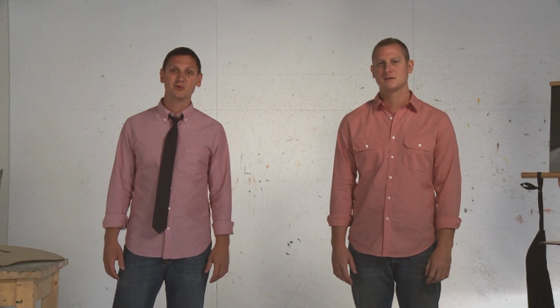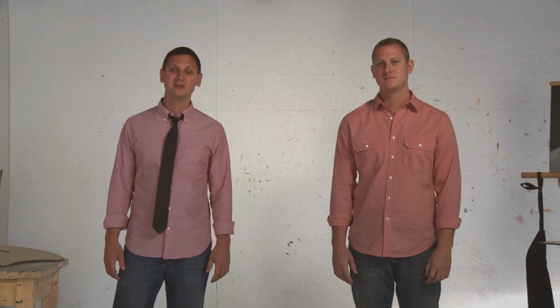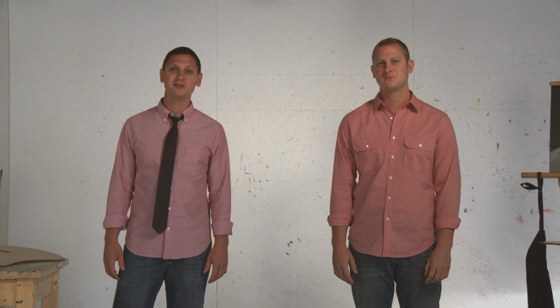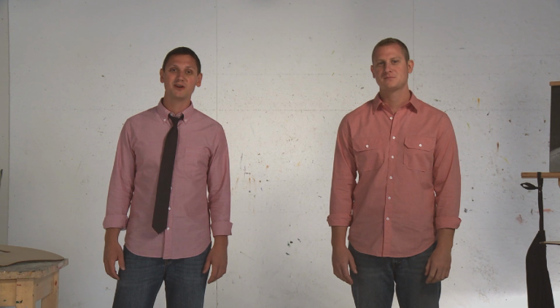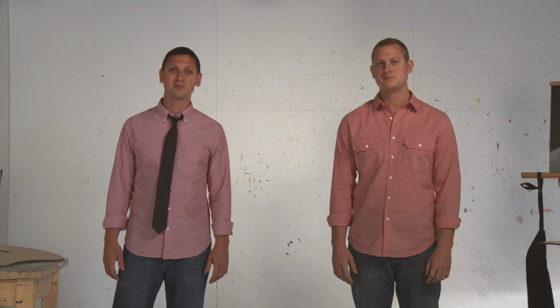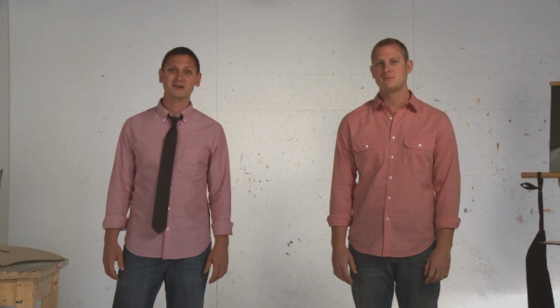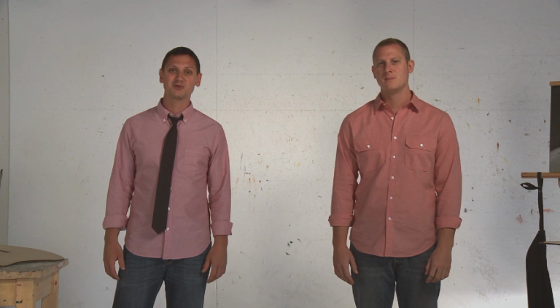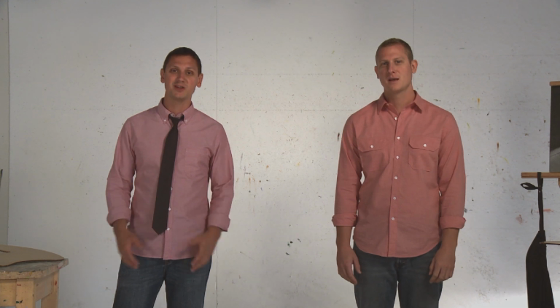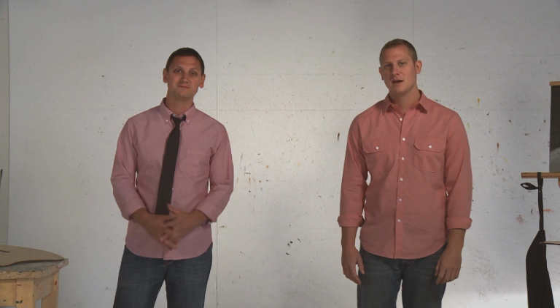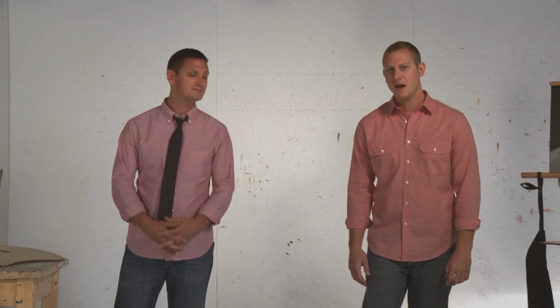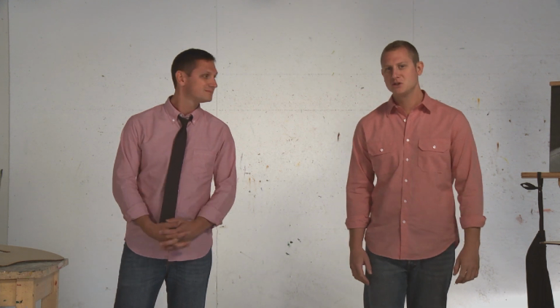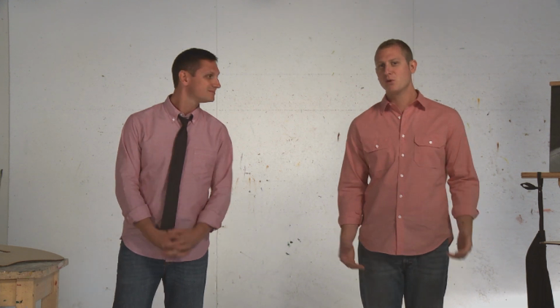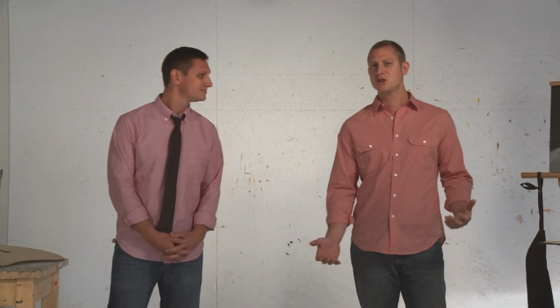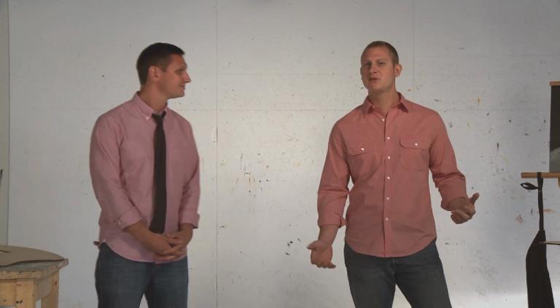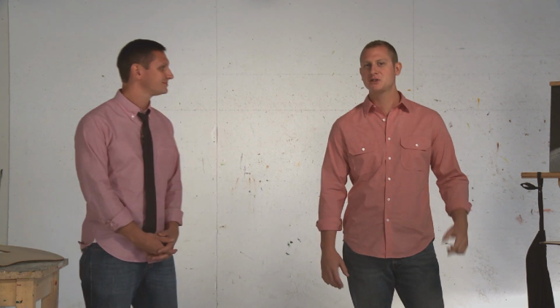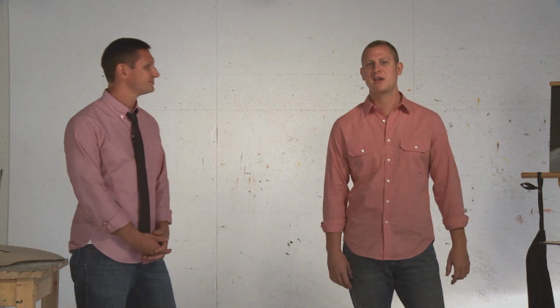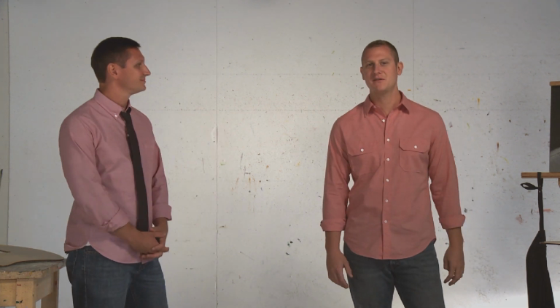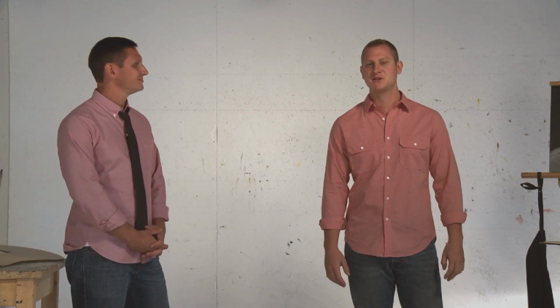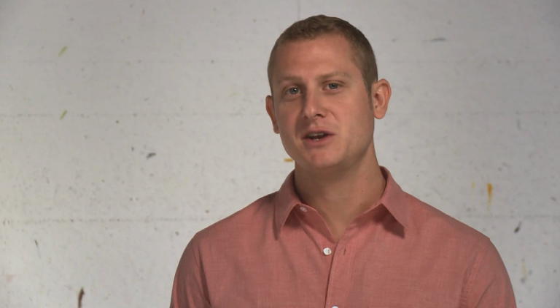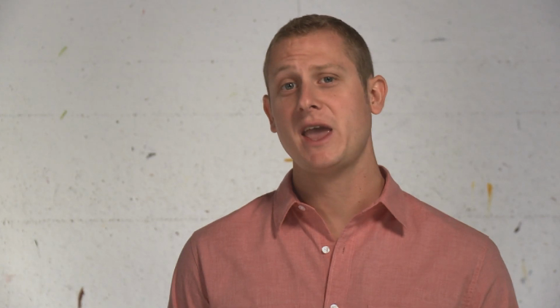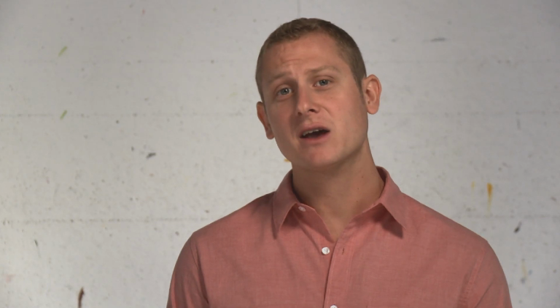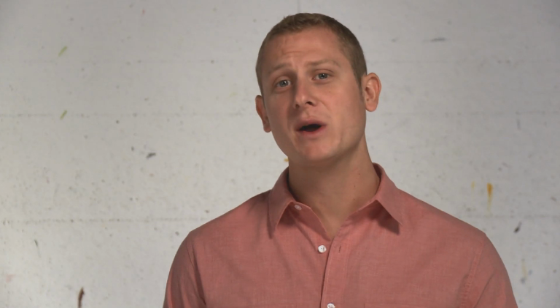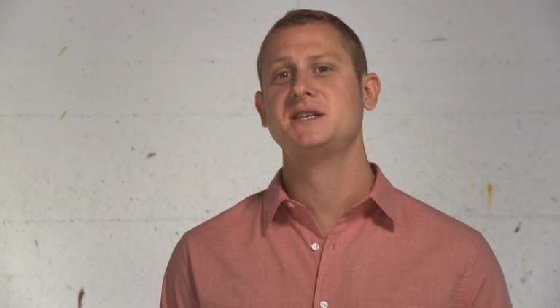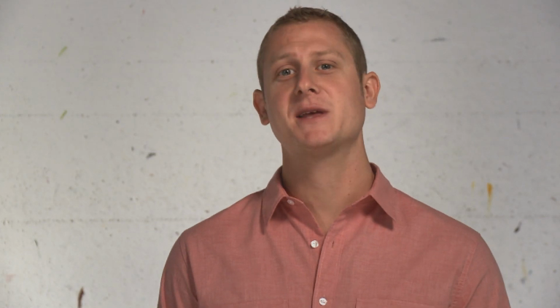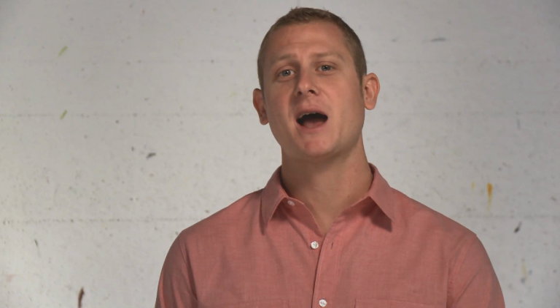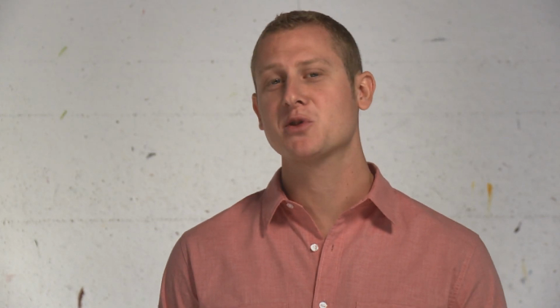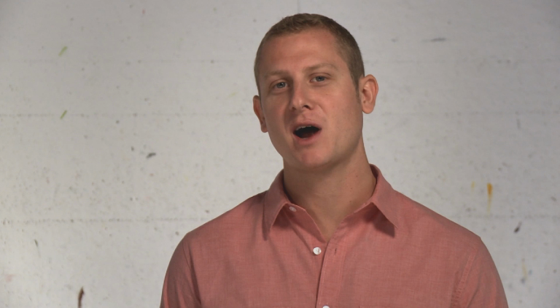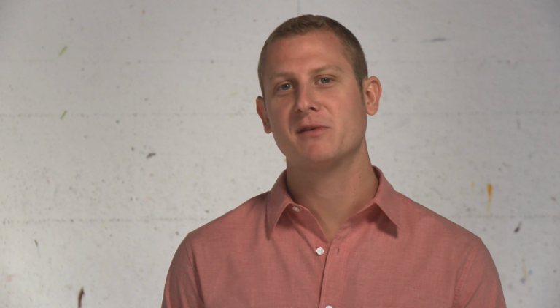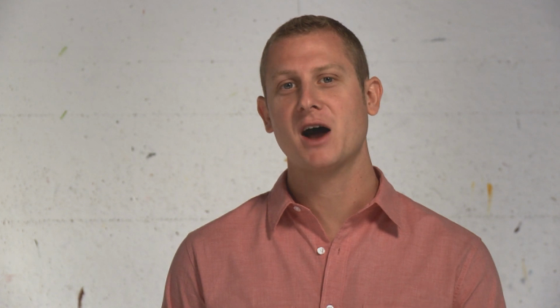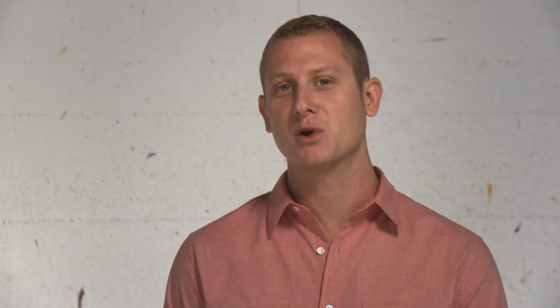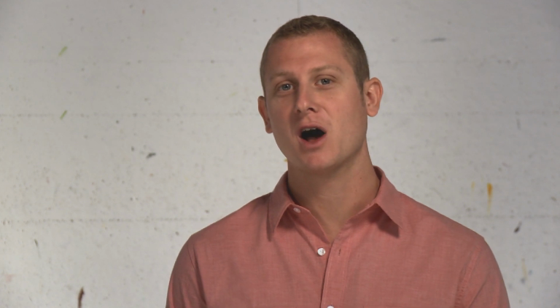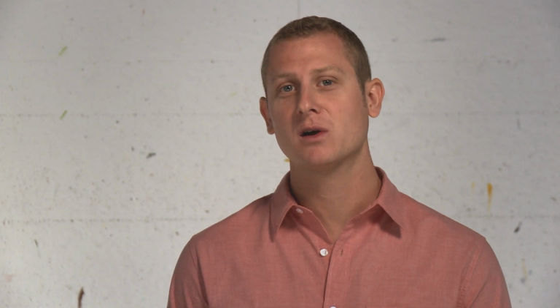Hi, I'm Keith and this gentleman to my left is Kyle. Thanks for tuning in and welcome to New Wave, where innovative fine art products are created.